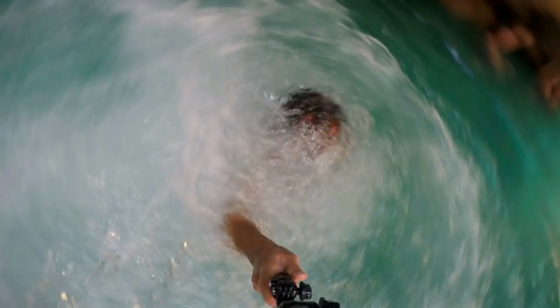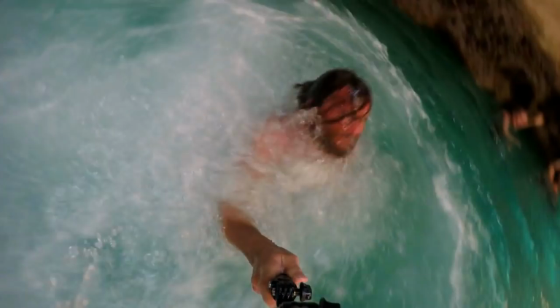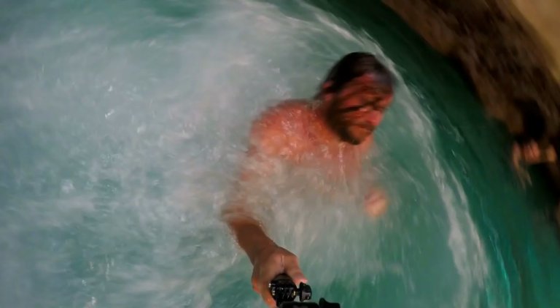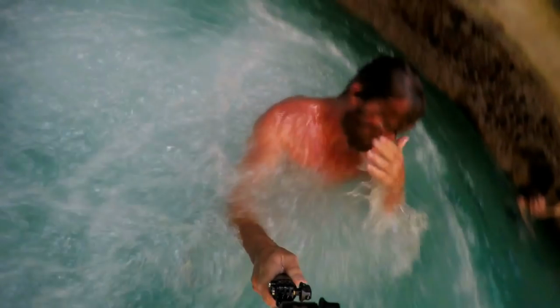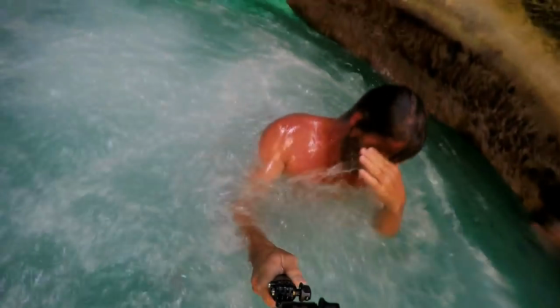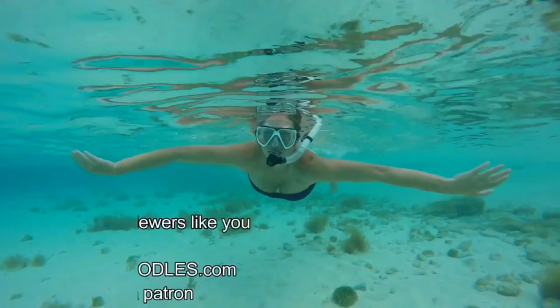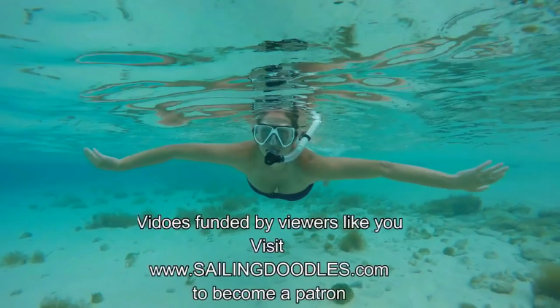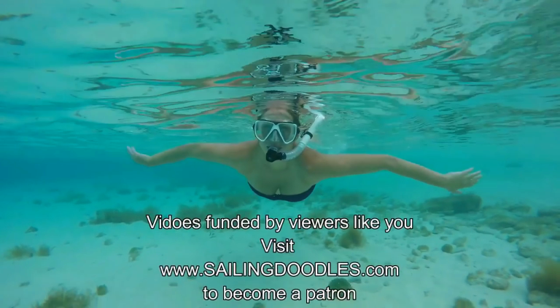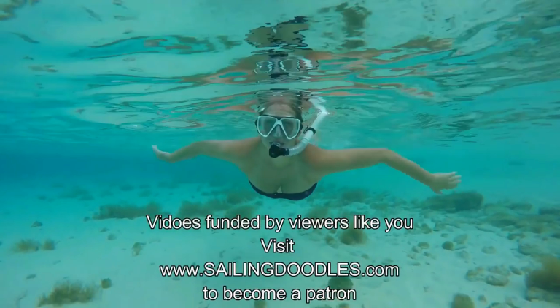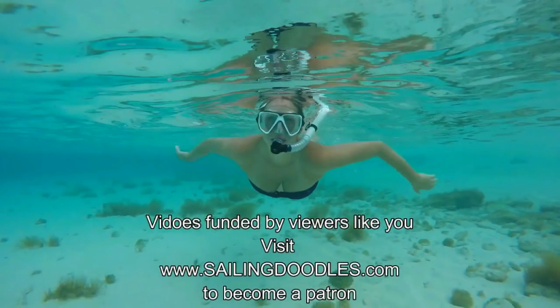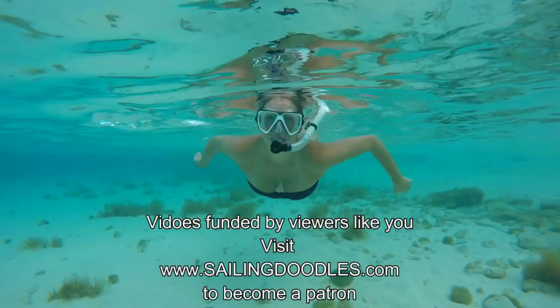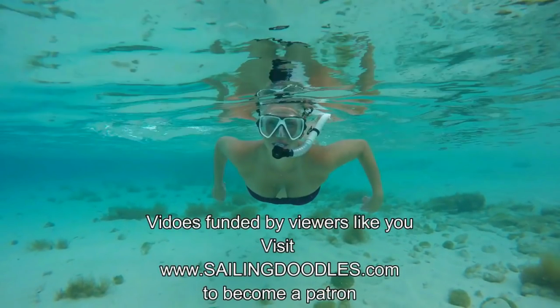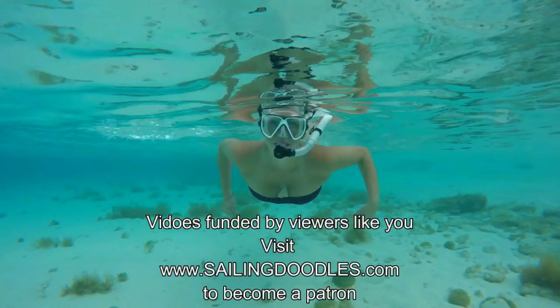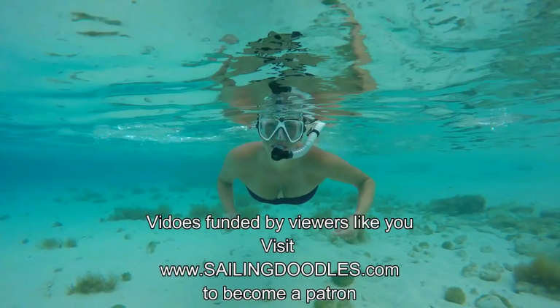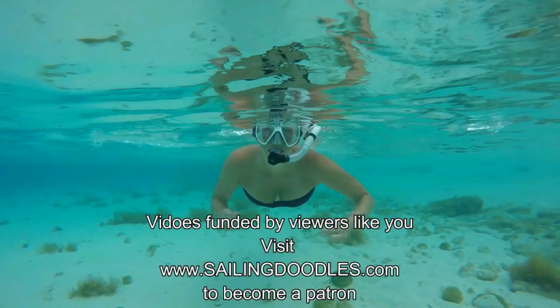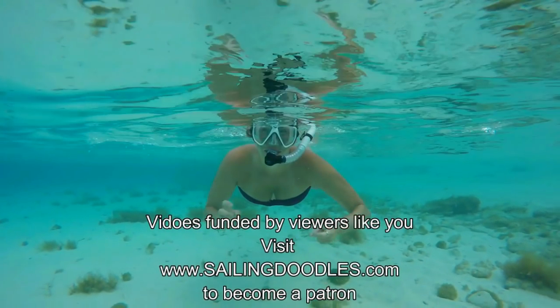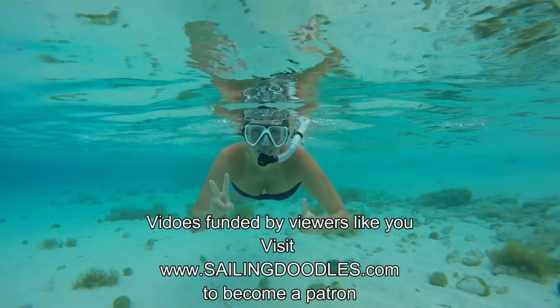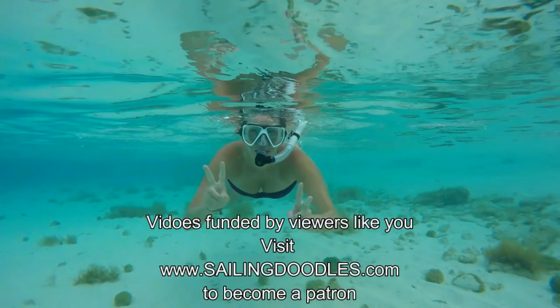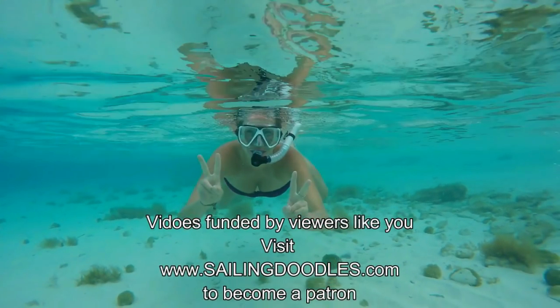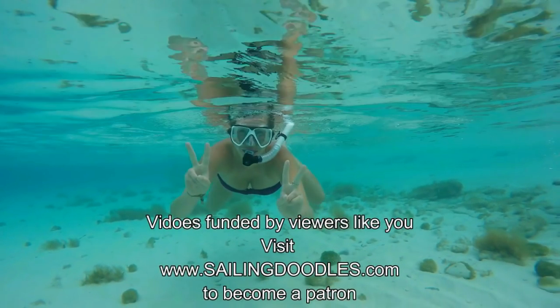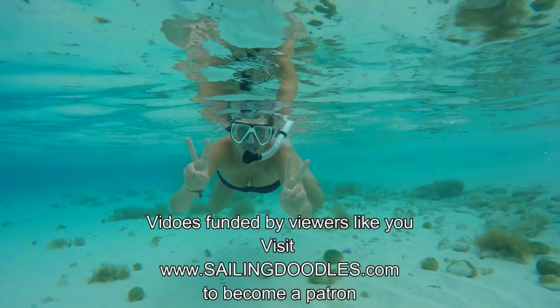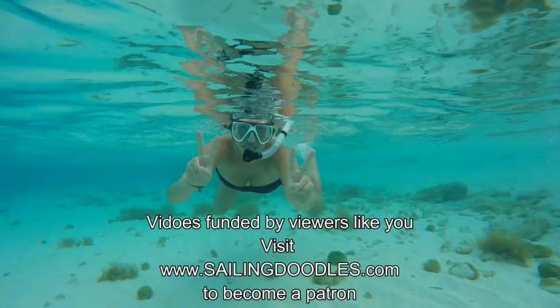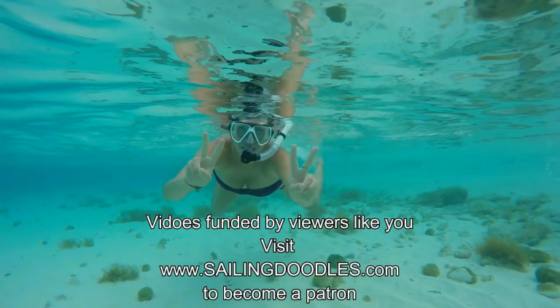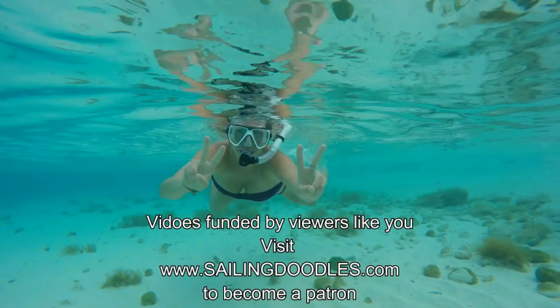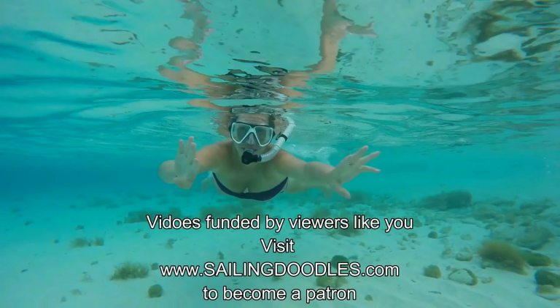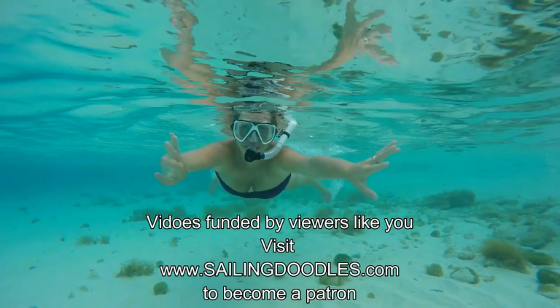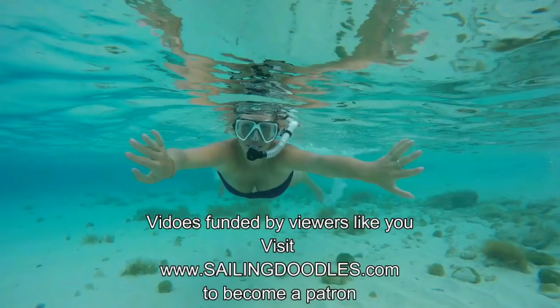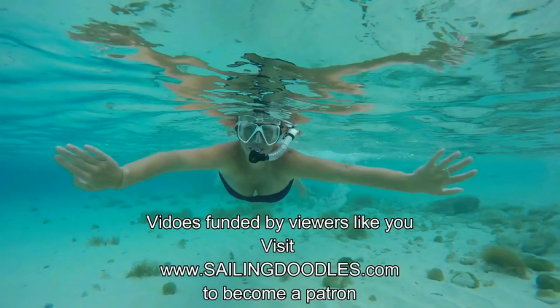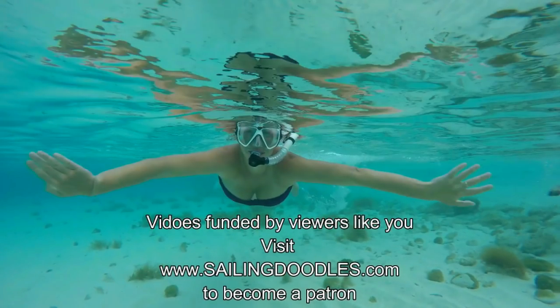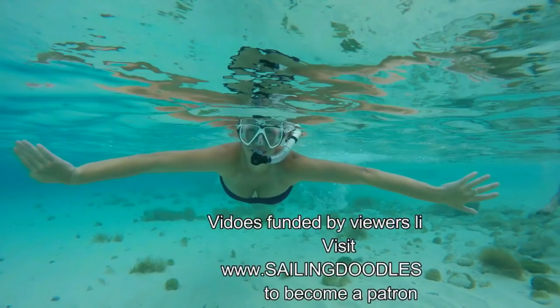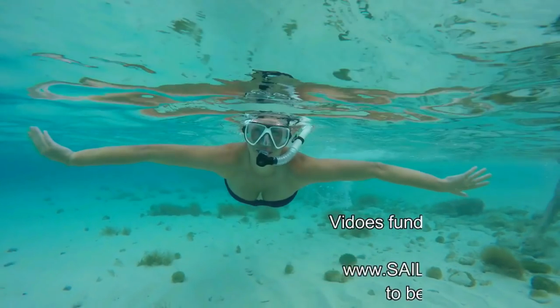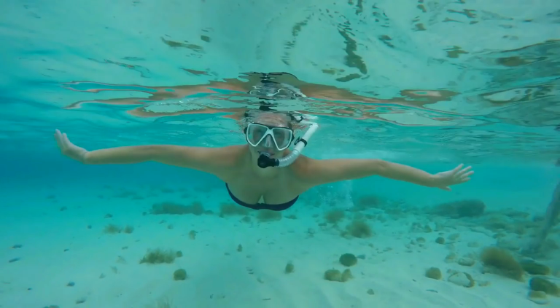These videos are made possible by patrons like you. To find out how you can help, go to sailingdoodles.com.